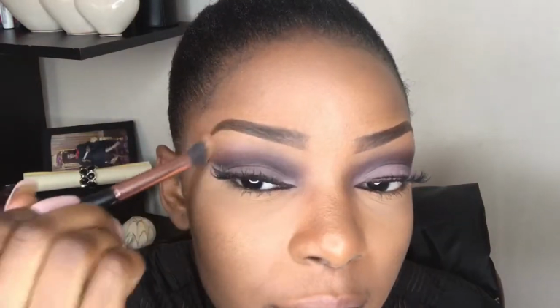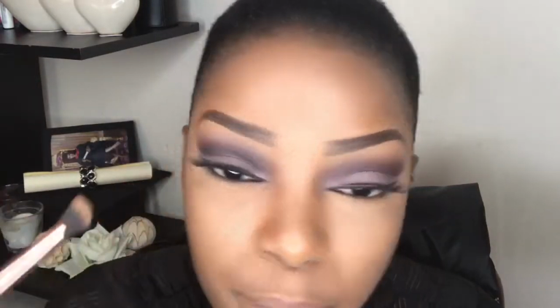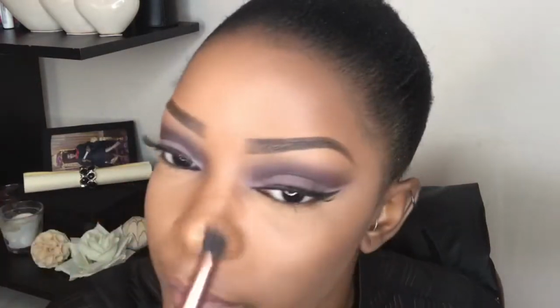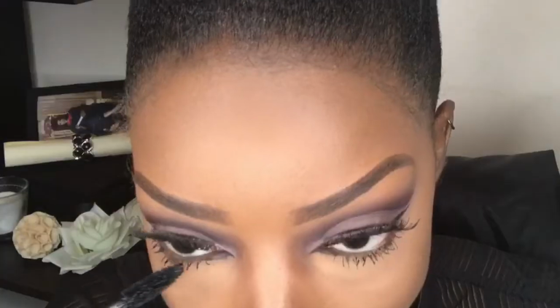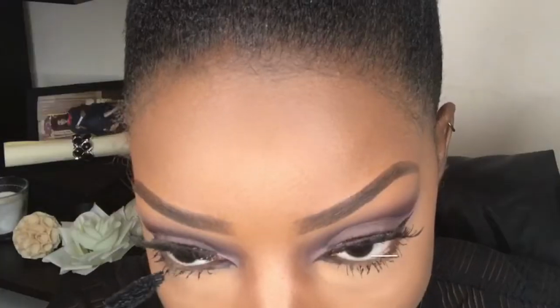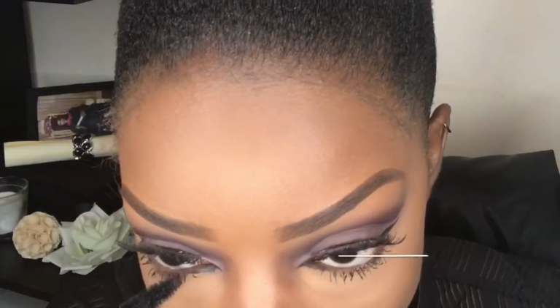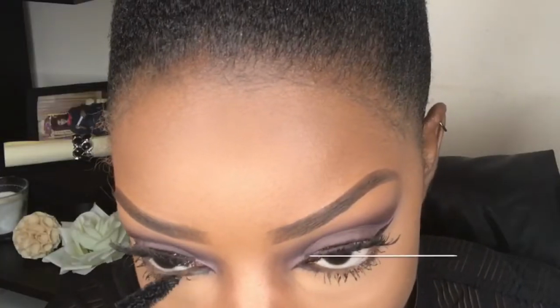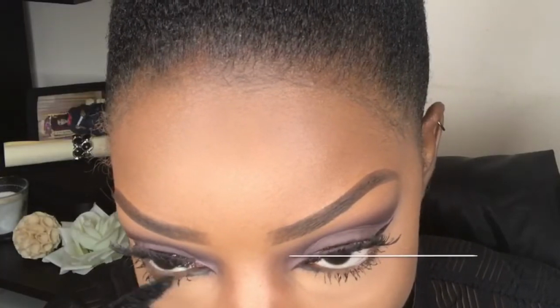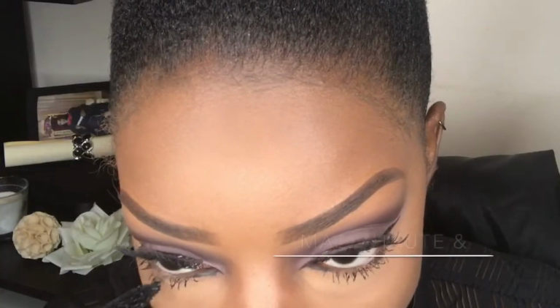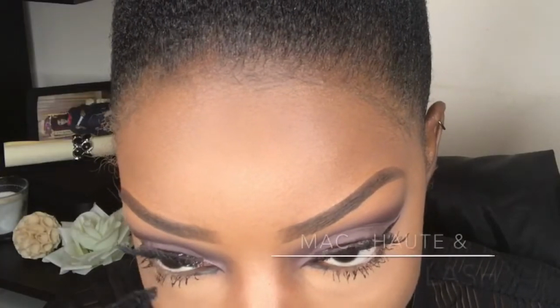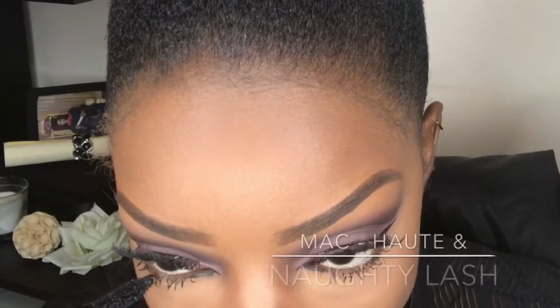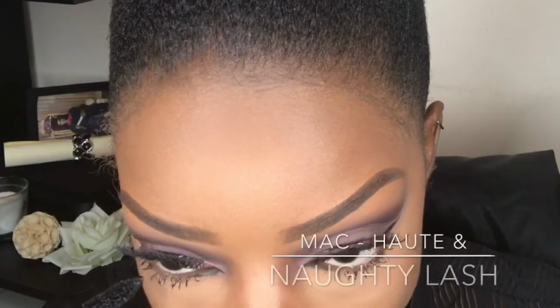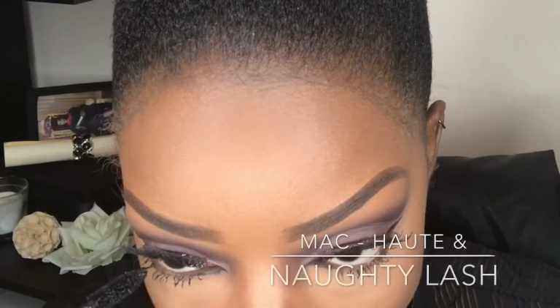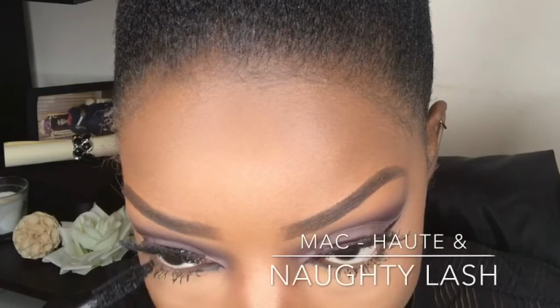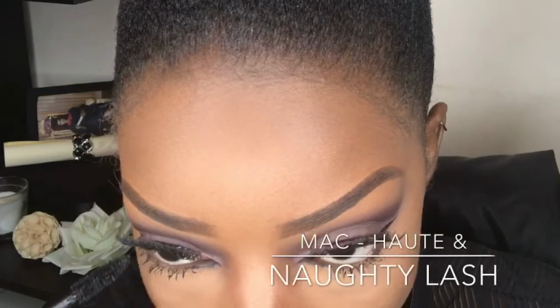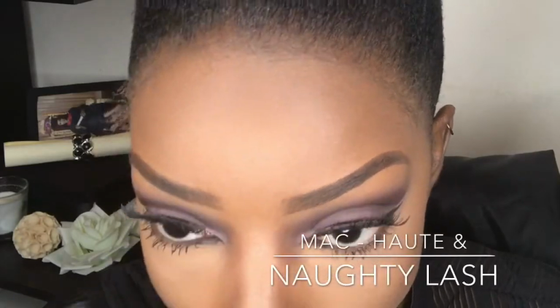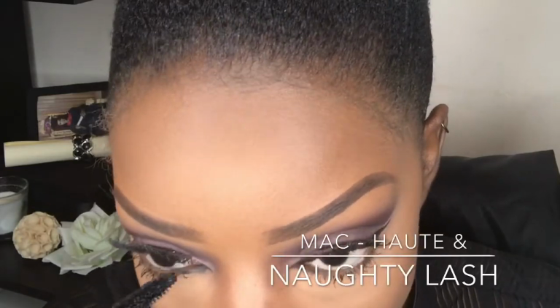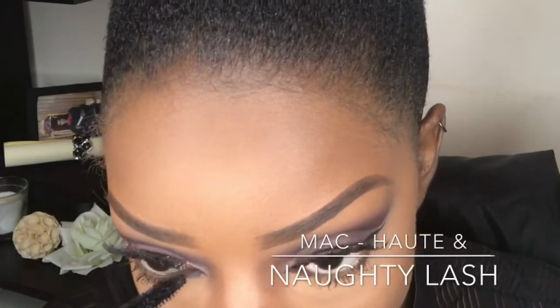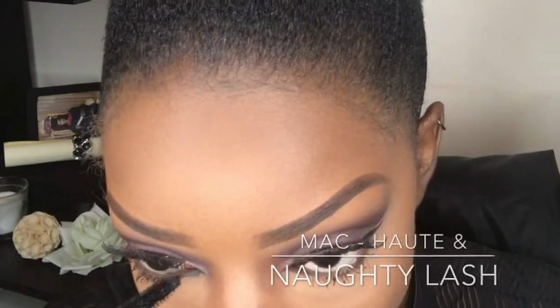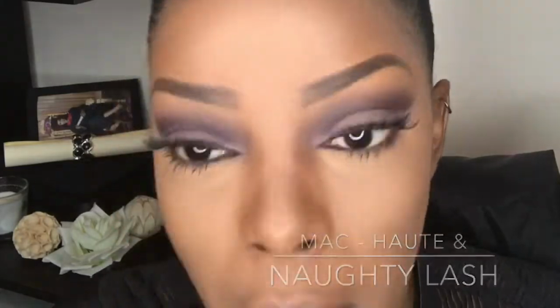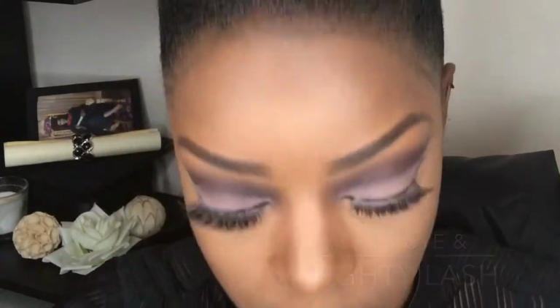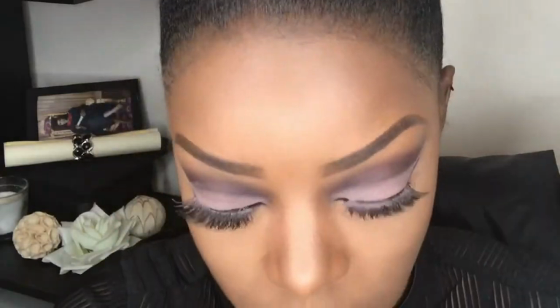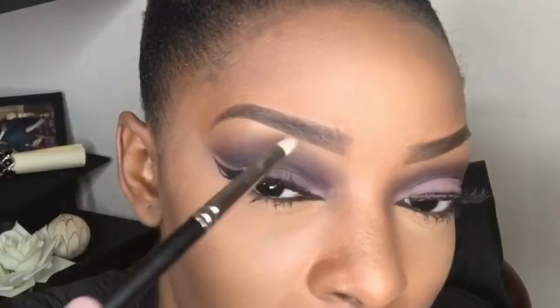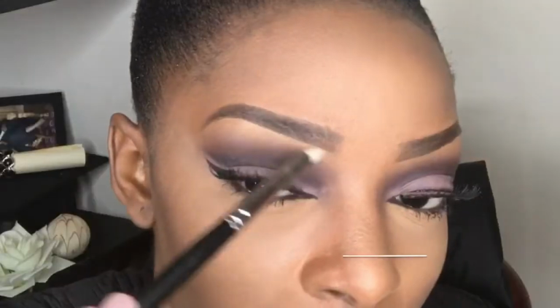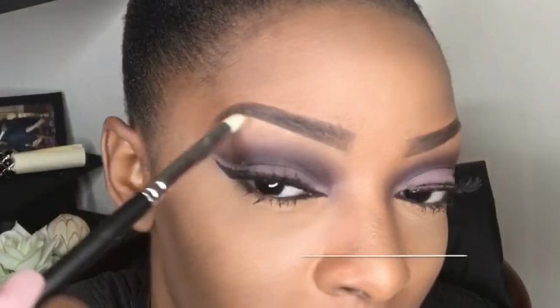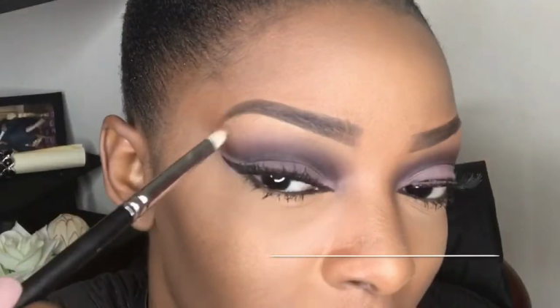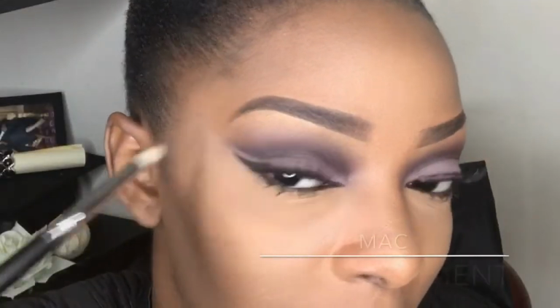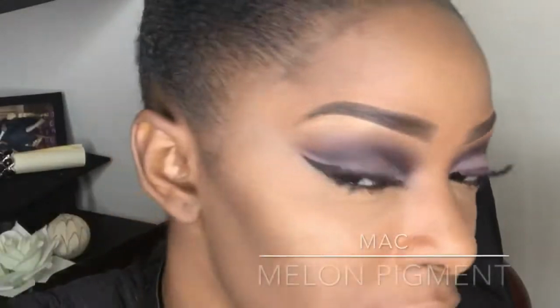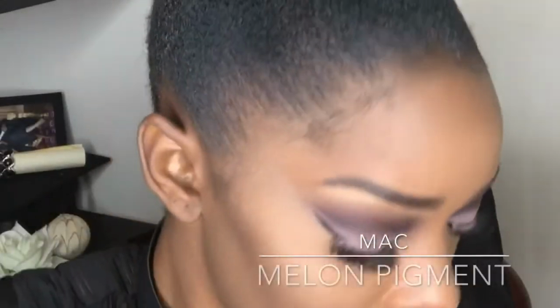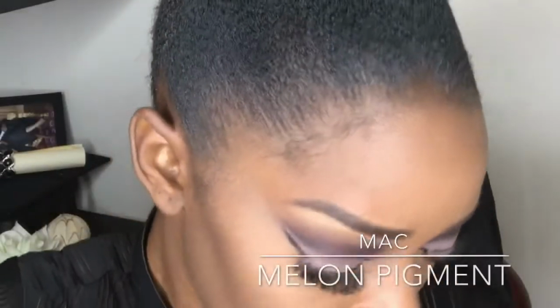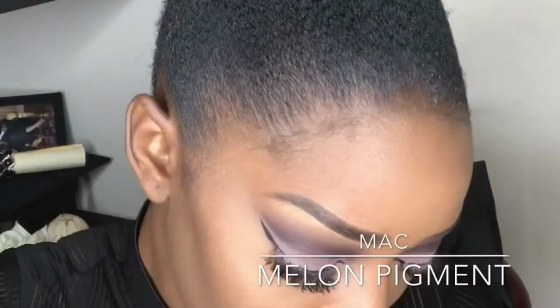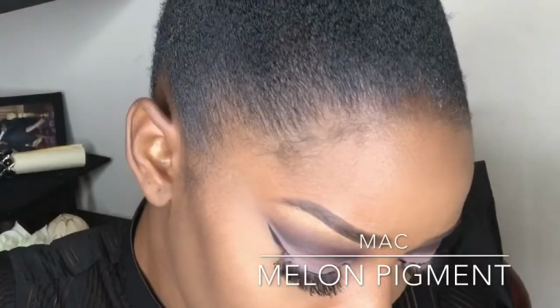Now I'm just going to whack on some mascara and highlight with some melon pigment.